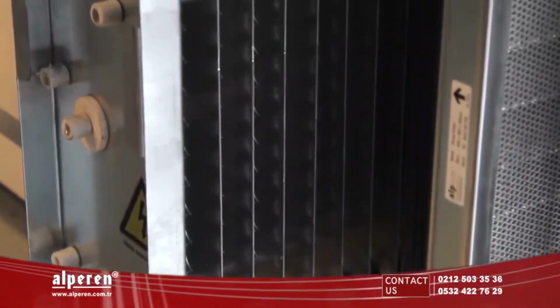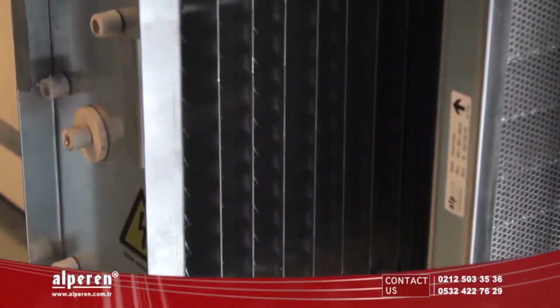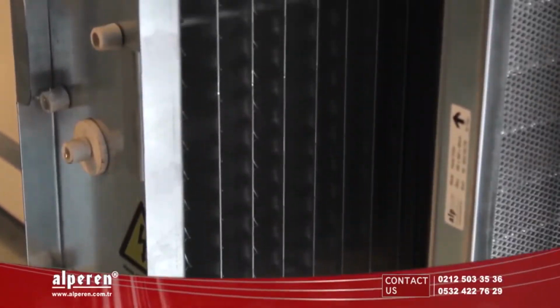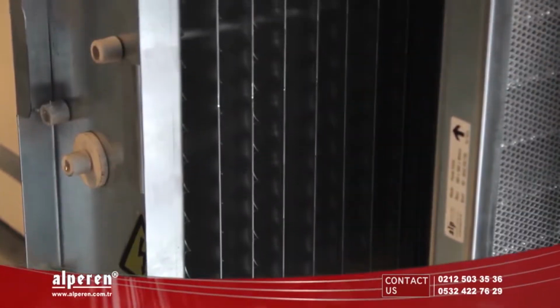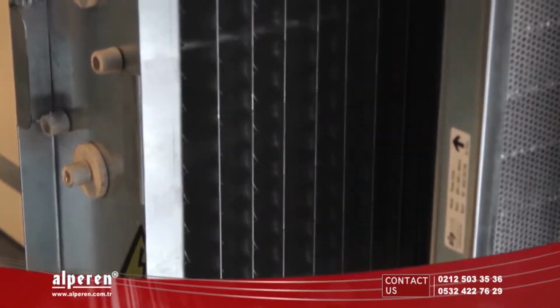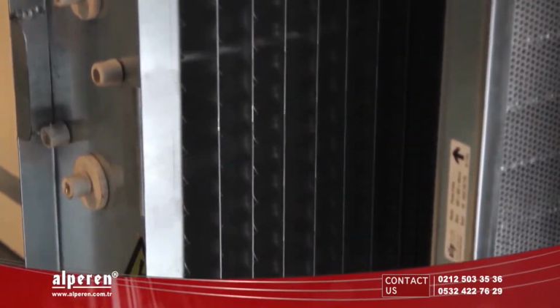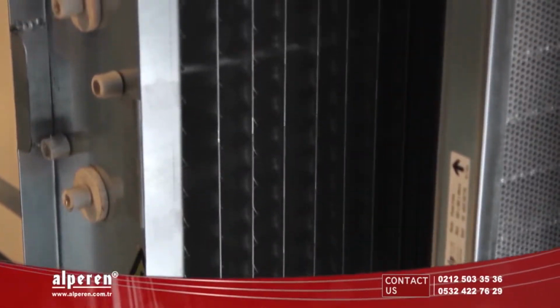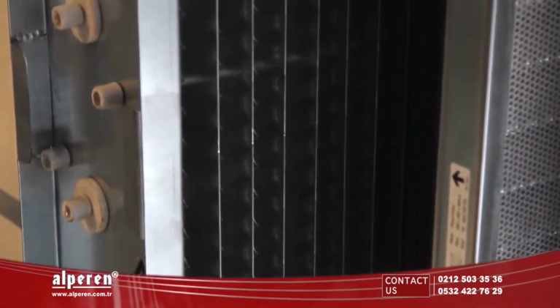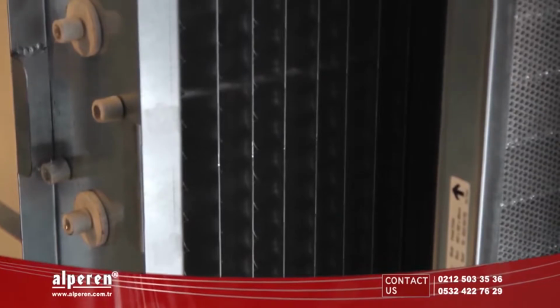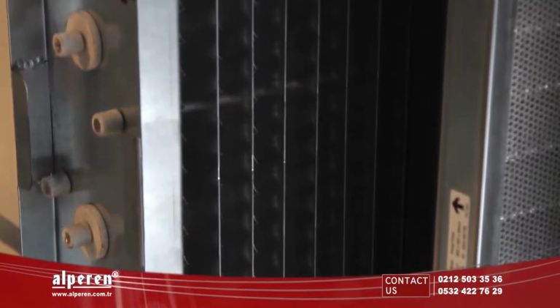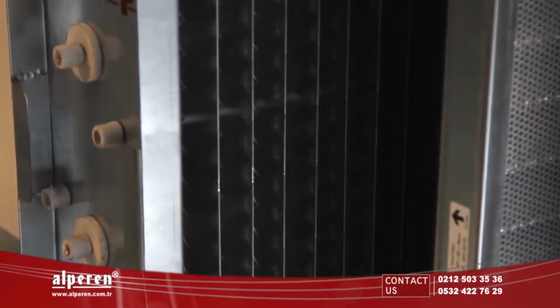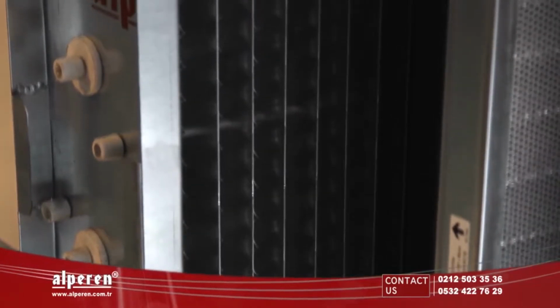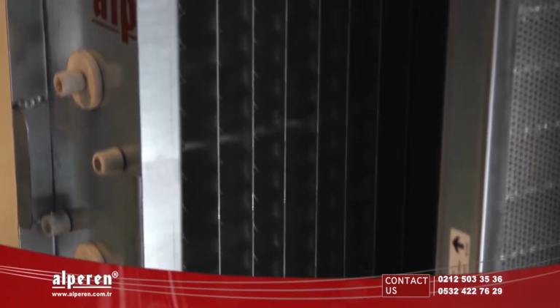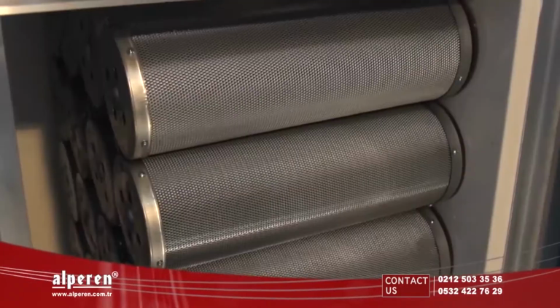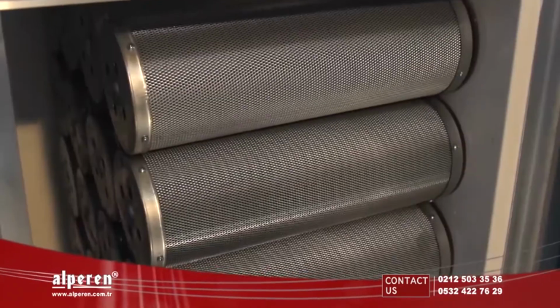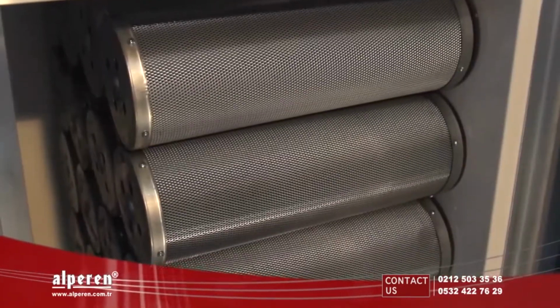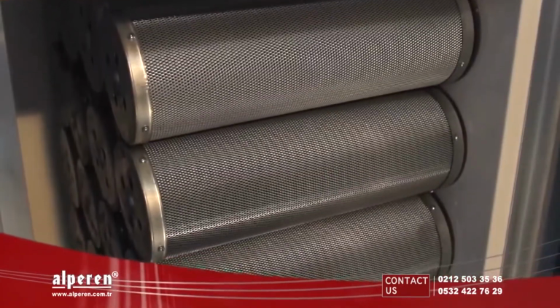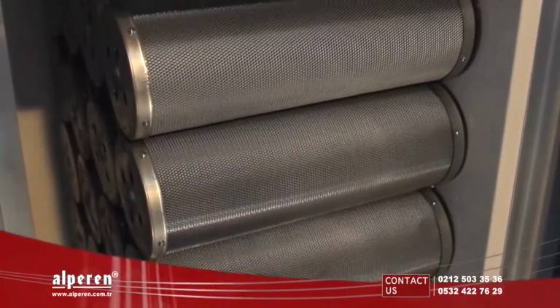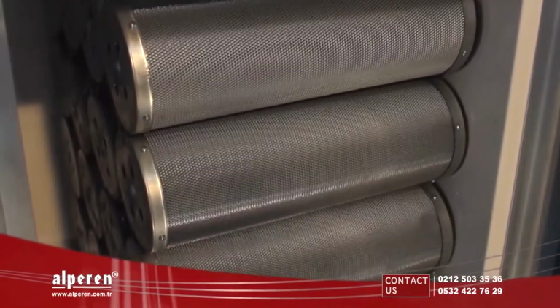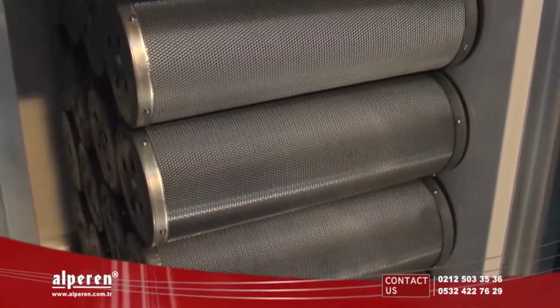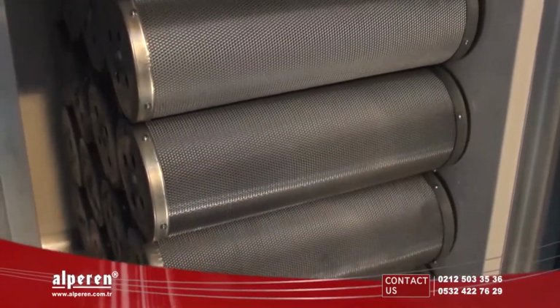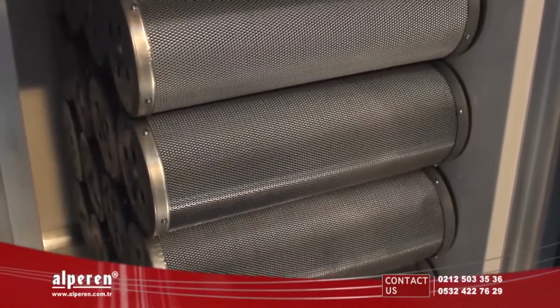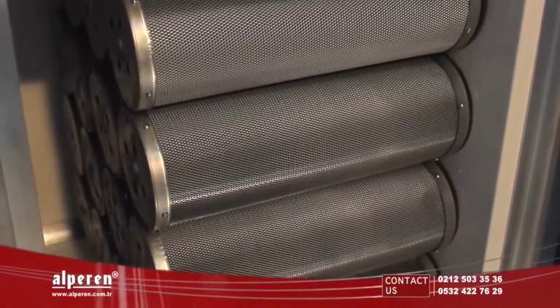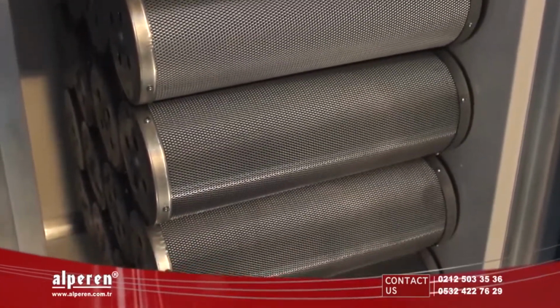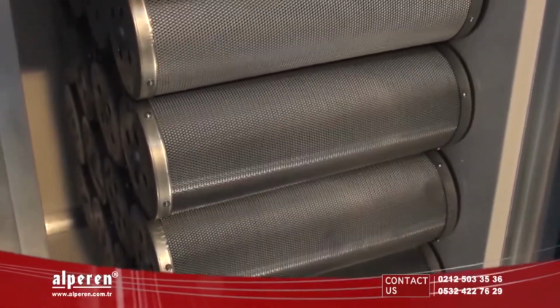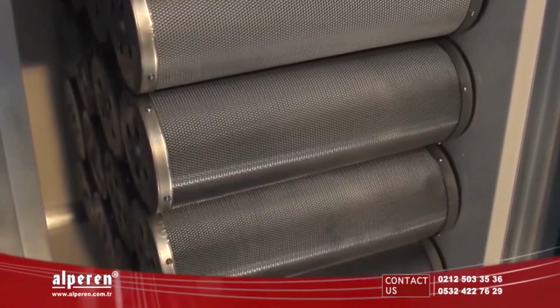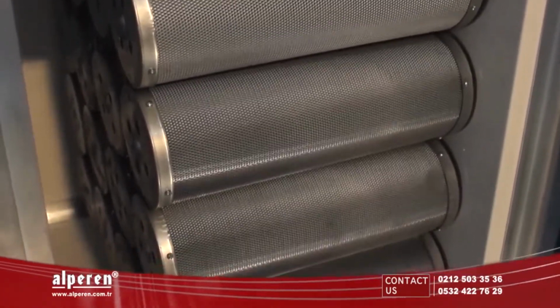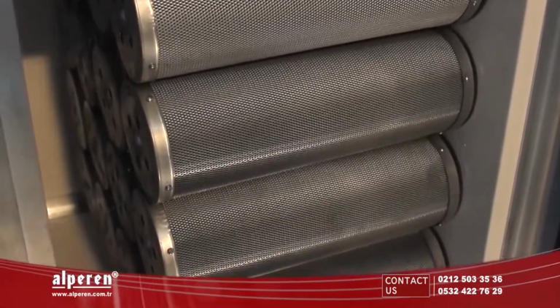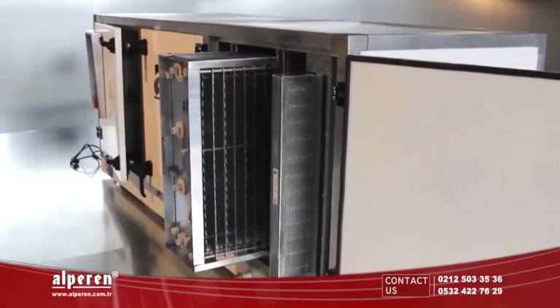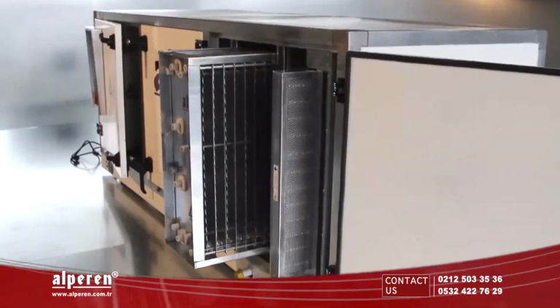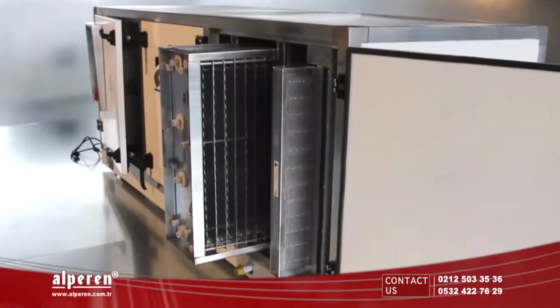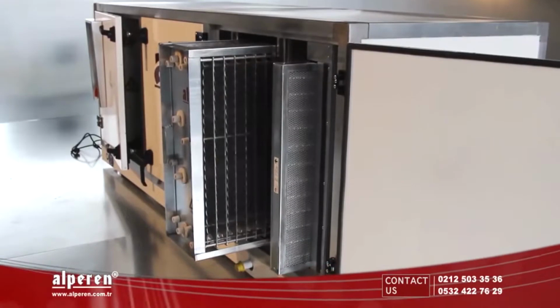Our Active Electrostatic Filtered Air Purifying Units can have advanced technology products such as metal filter, panel filter, electrostatic filter, ozone filter, or active carbon filter, according to your need.